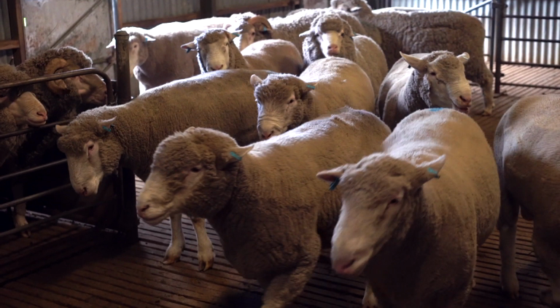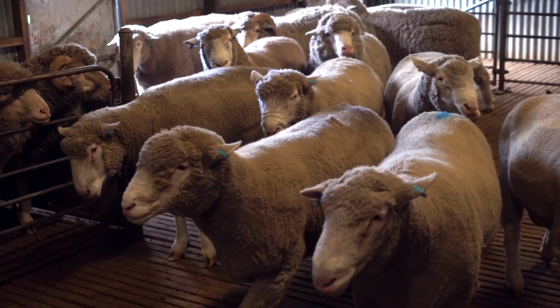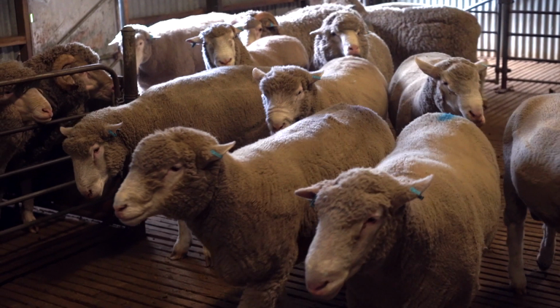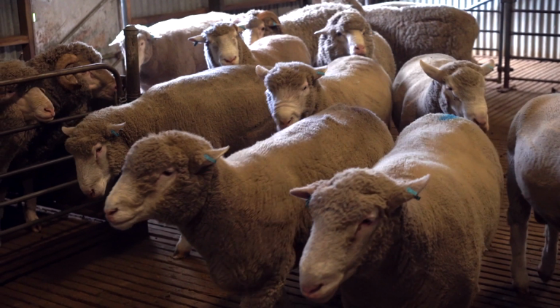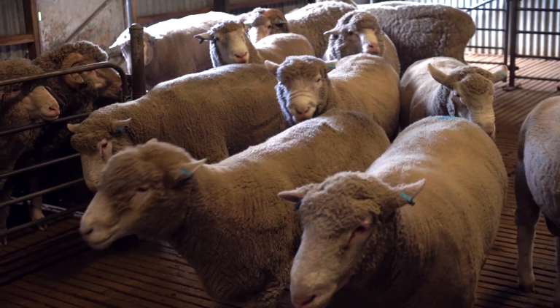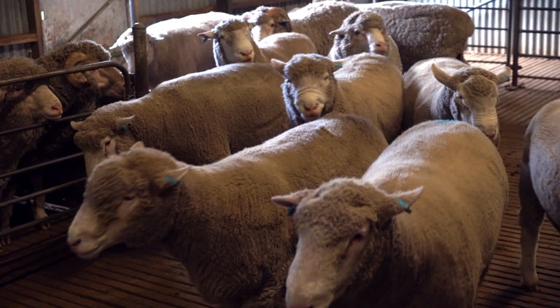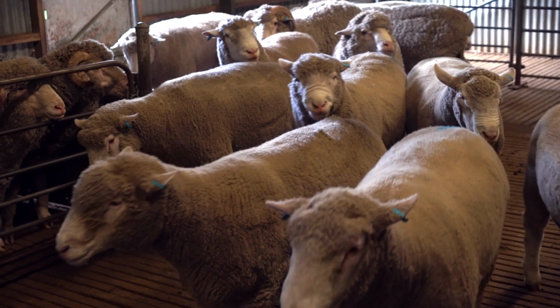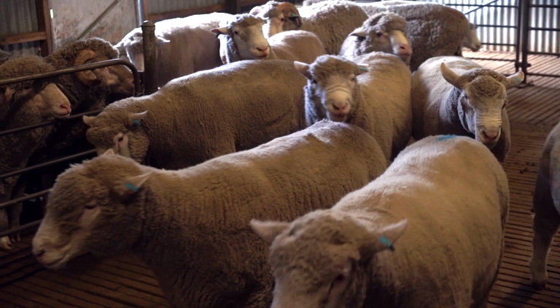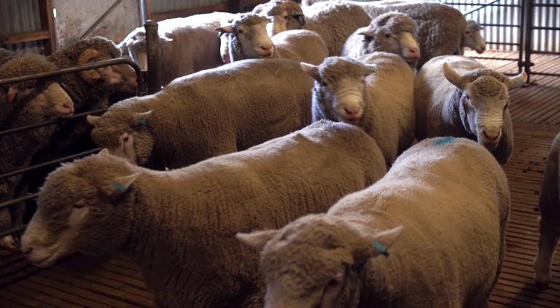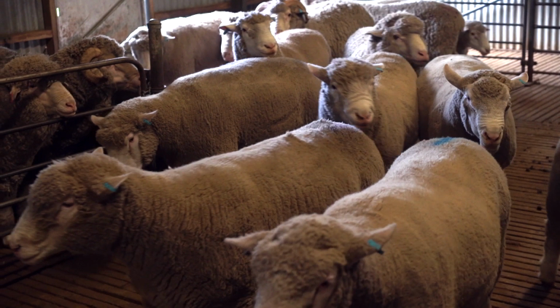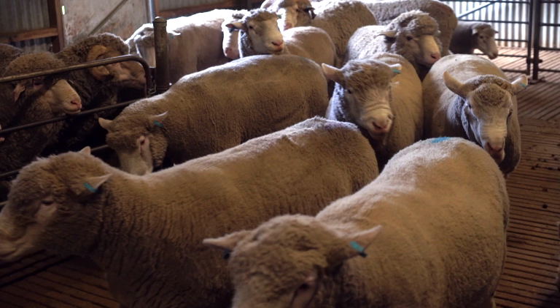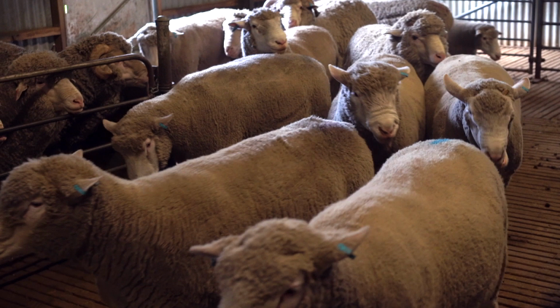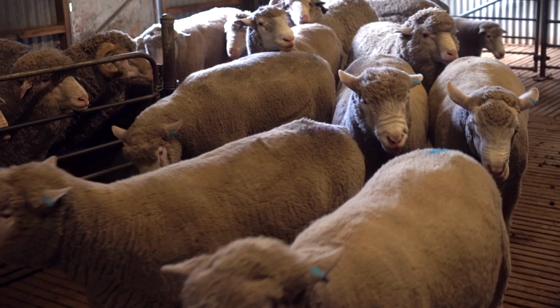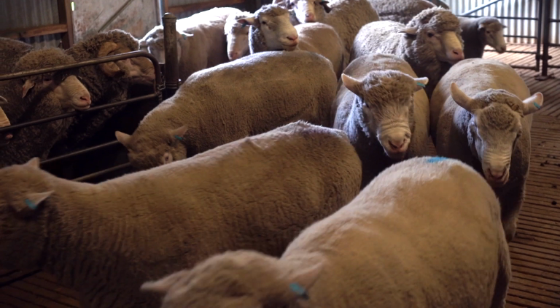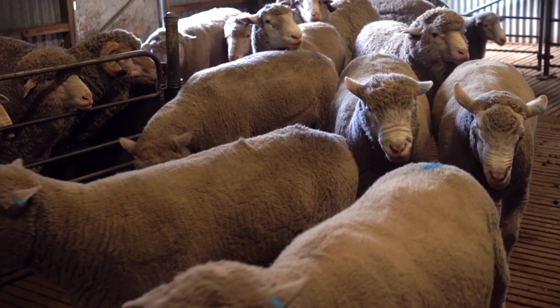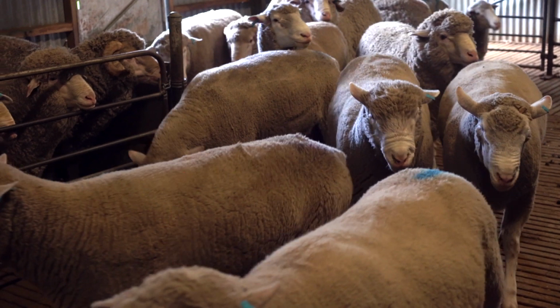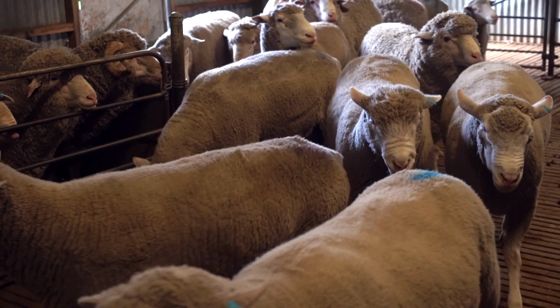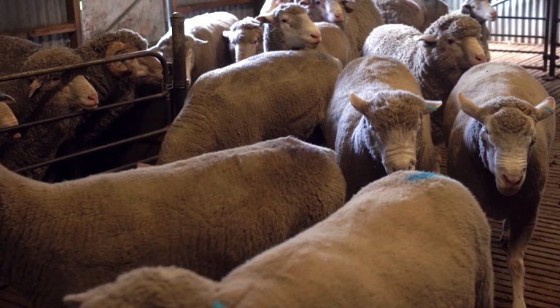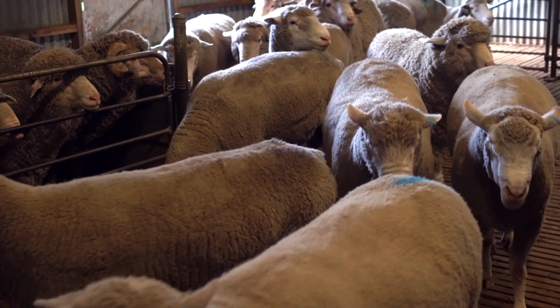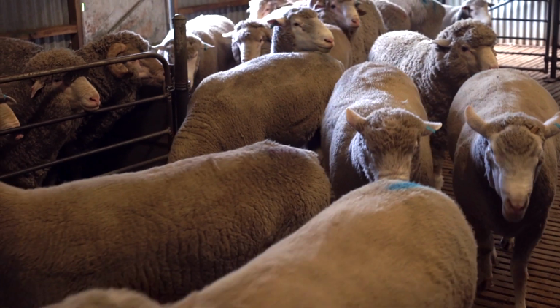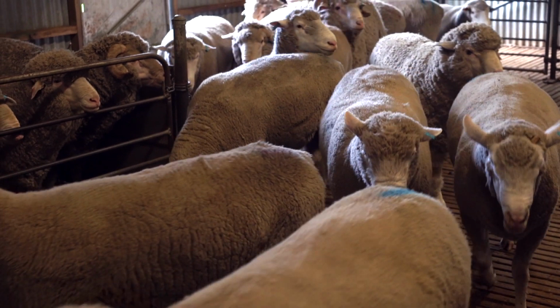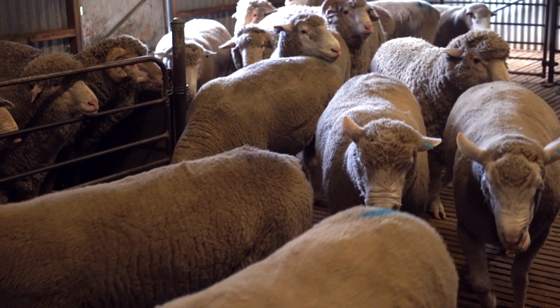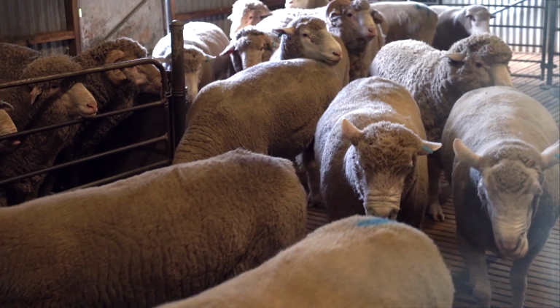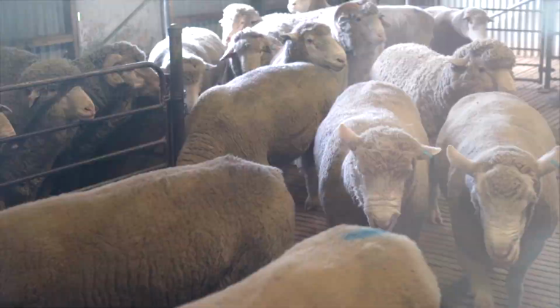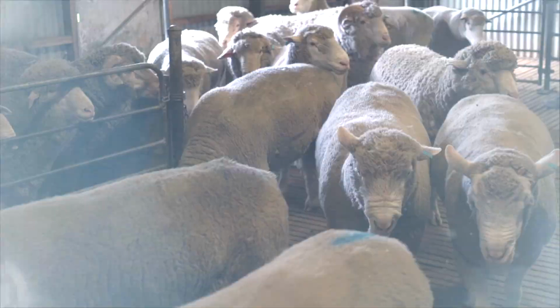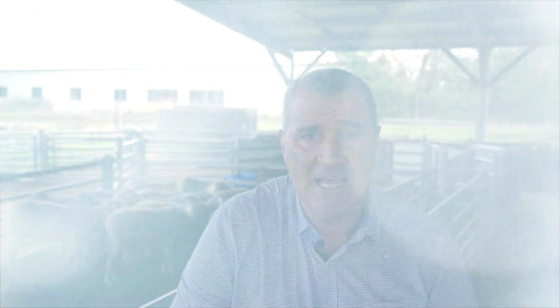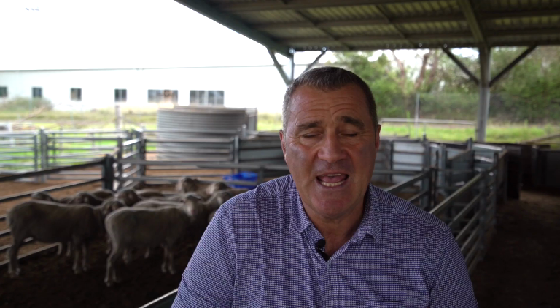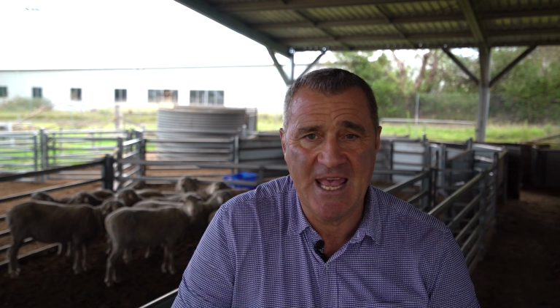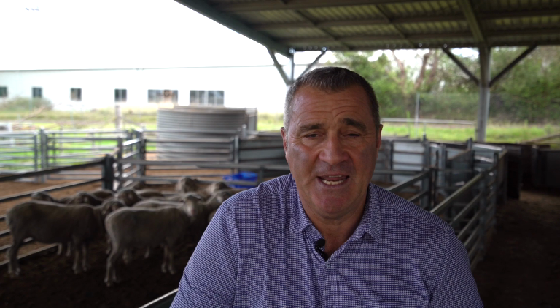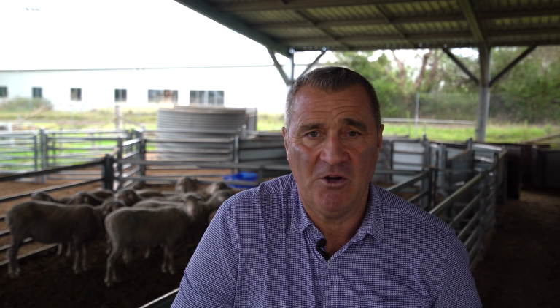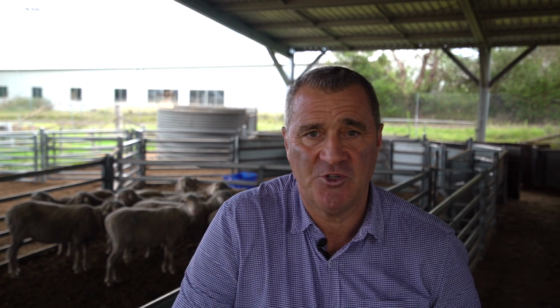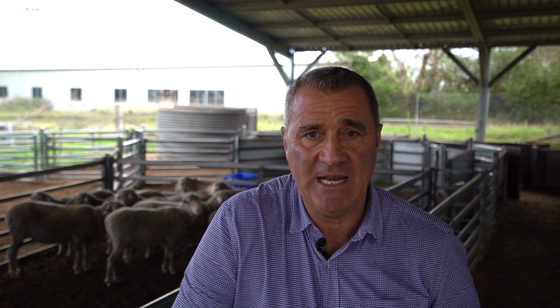SIVA TV. Hello there. This is the Sheep Reproduction Unit, part of the University of Sydney here in Australia.